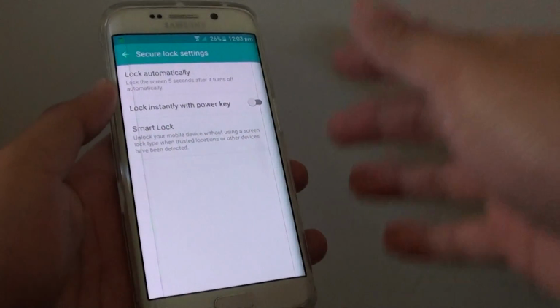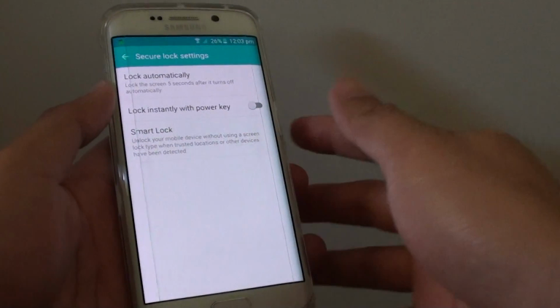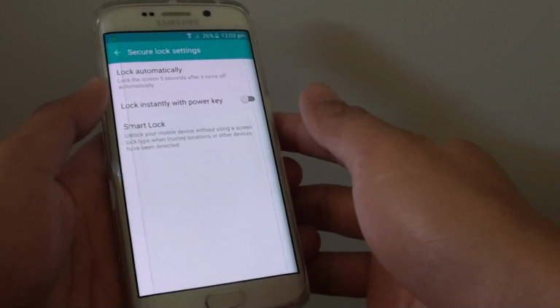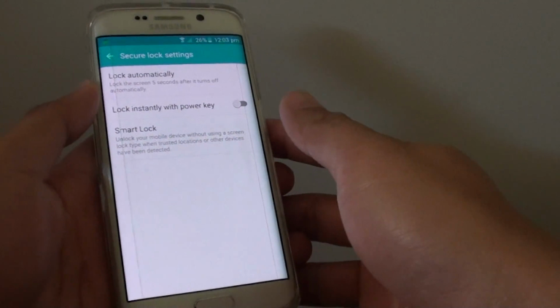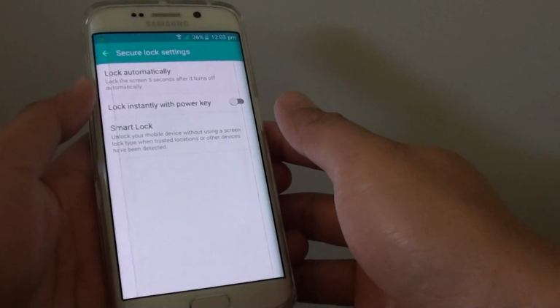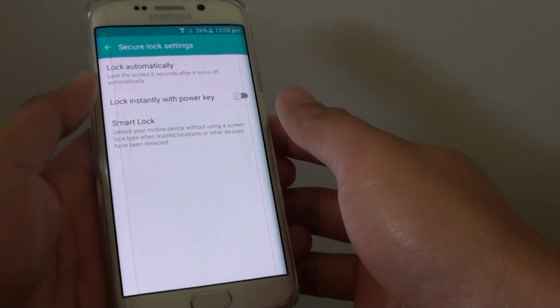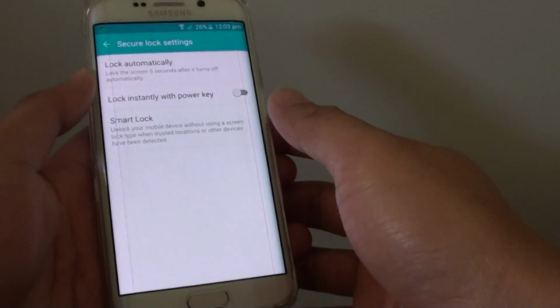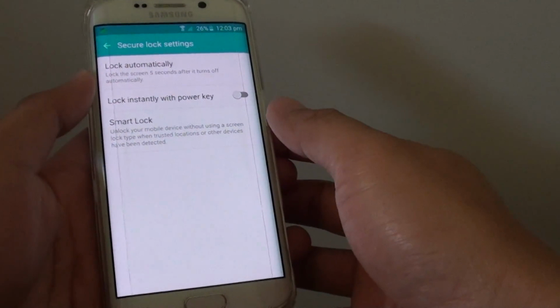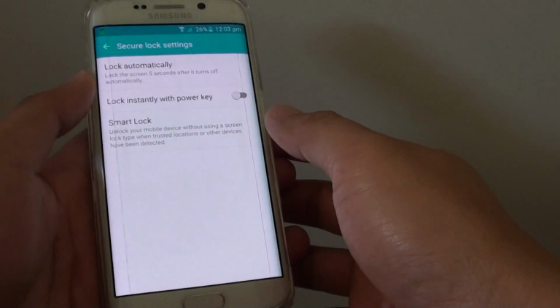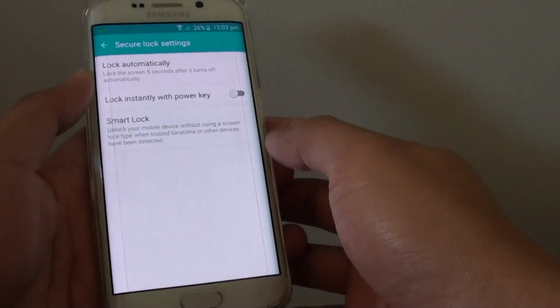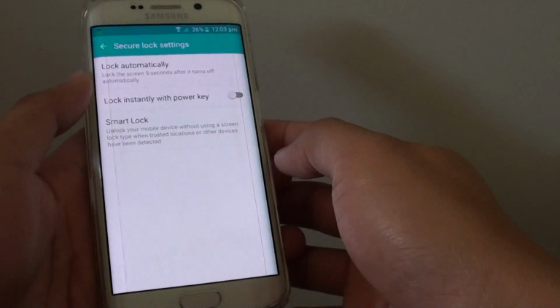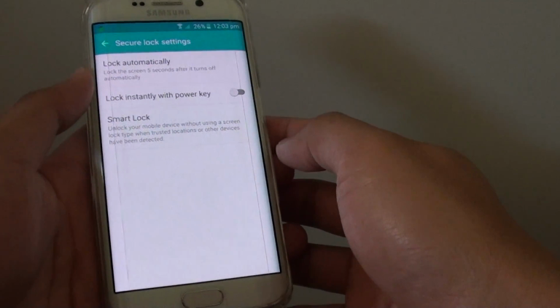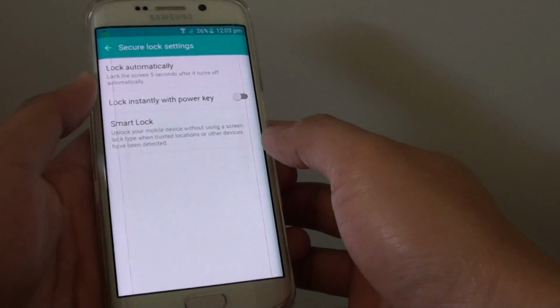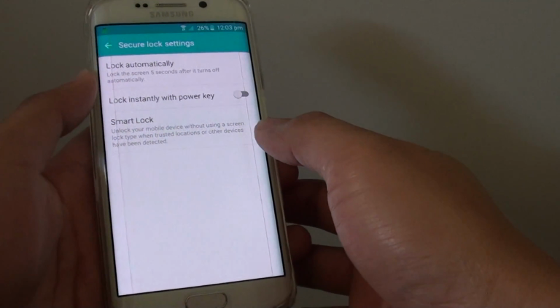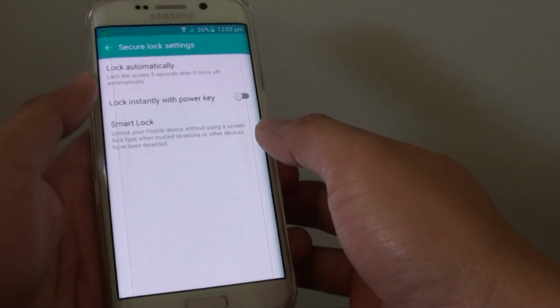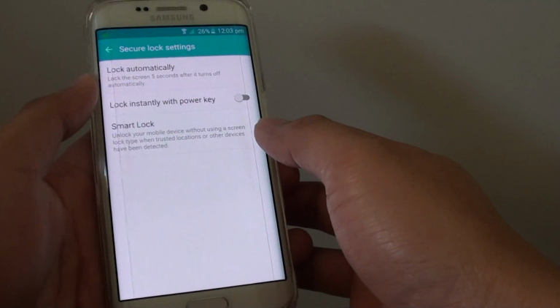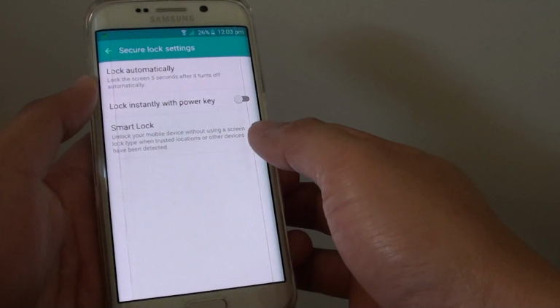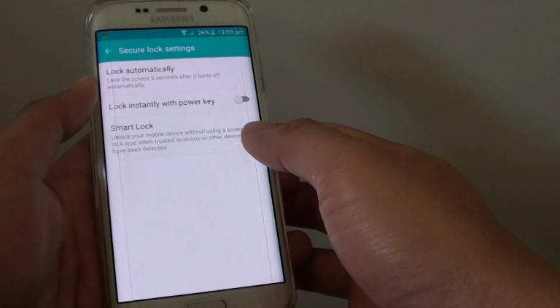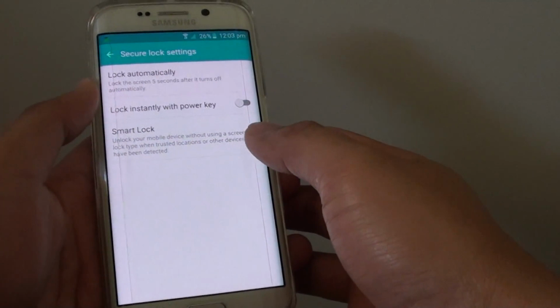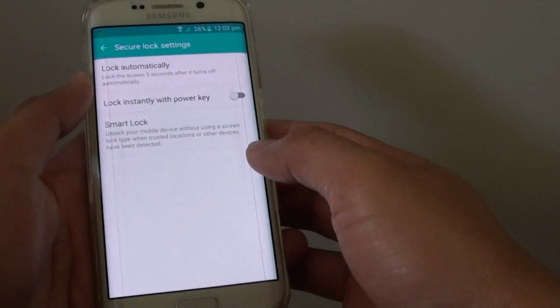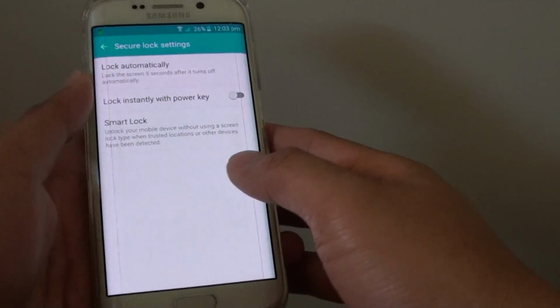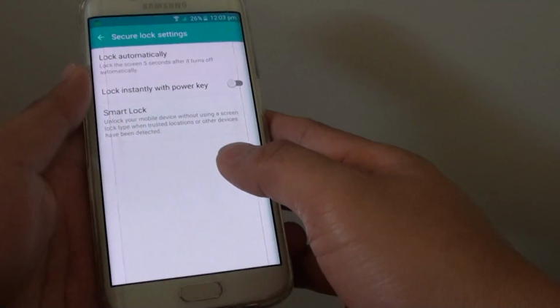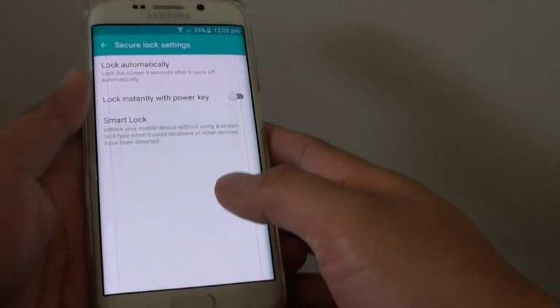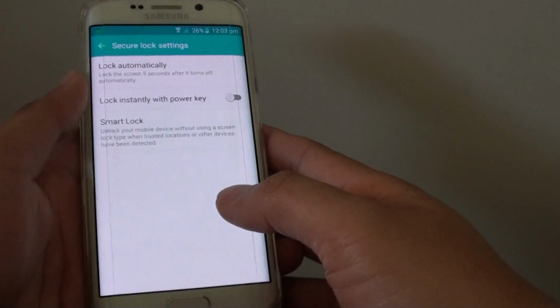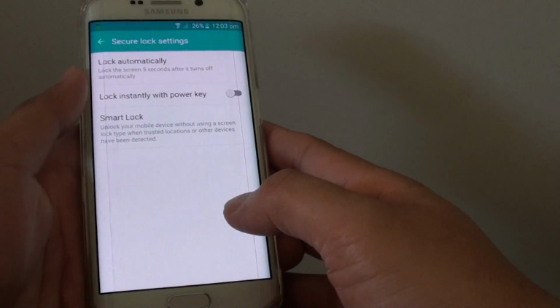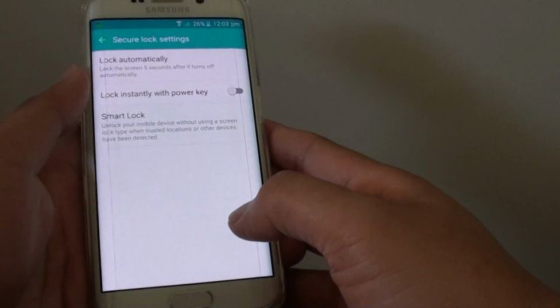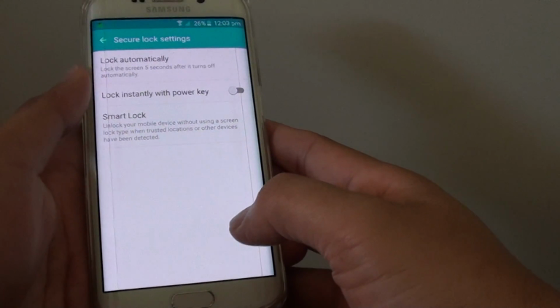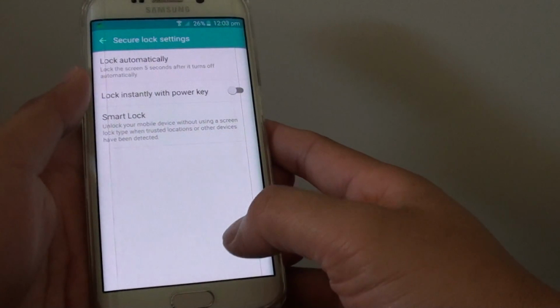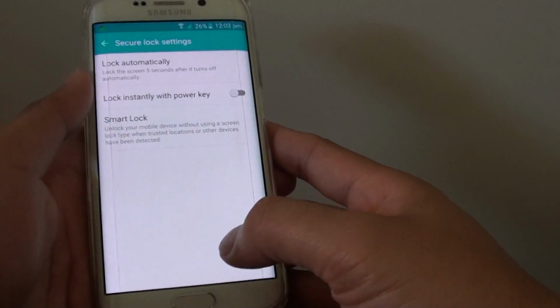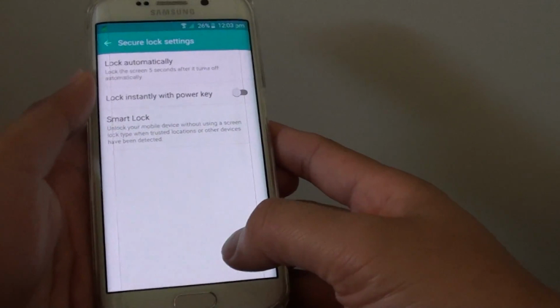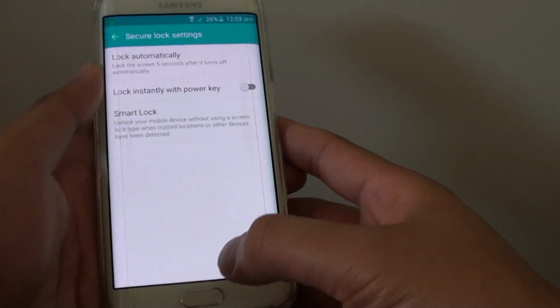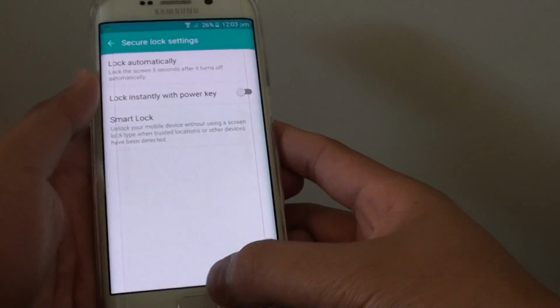How to help your phone stay unlocked while you are at home or at a trusted location on the Samsung Galaxy S6 Edge.